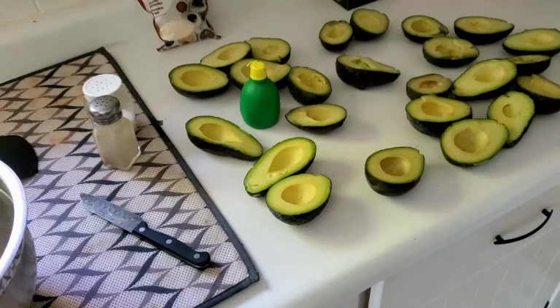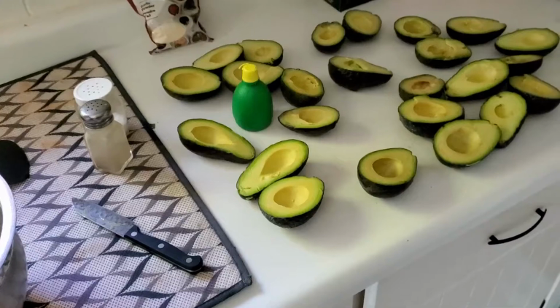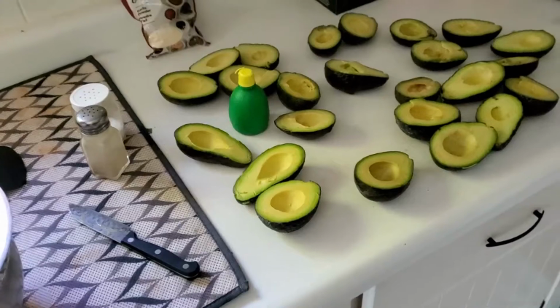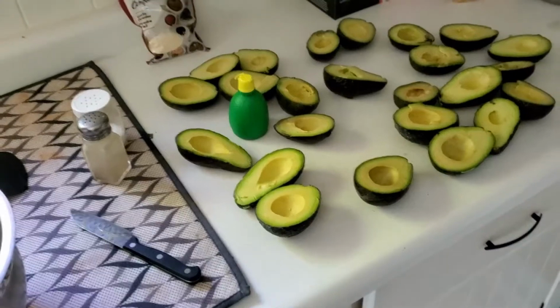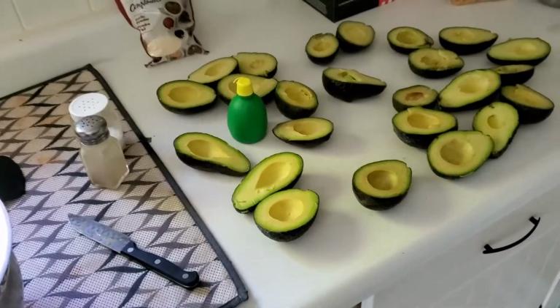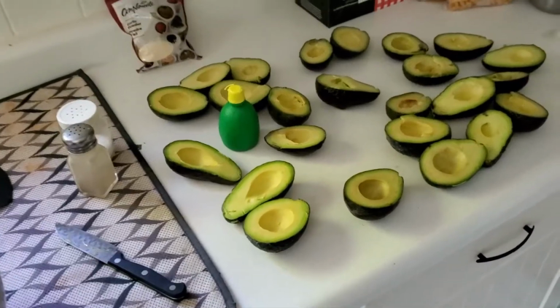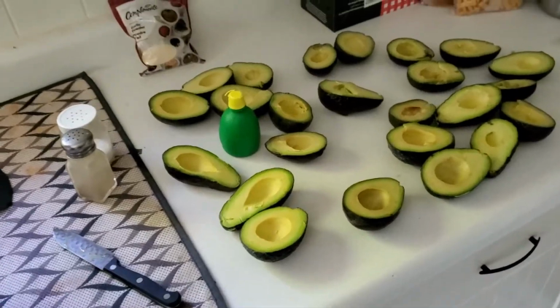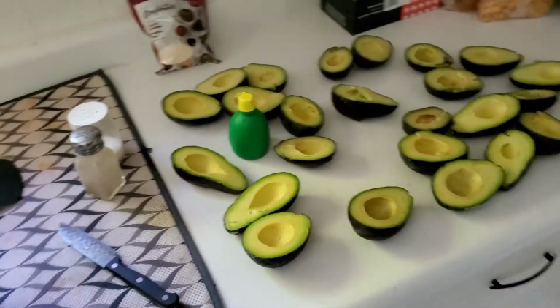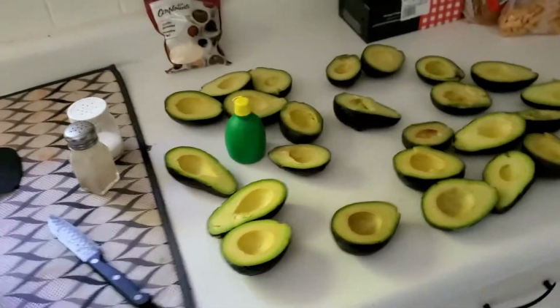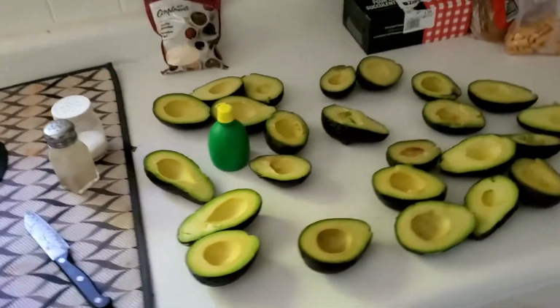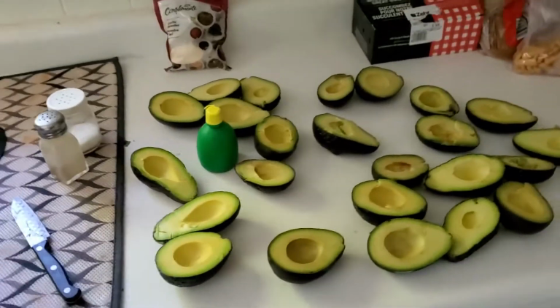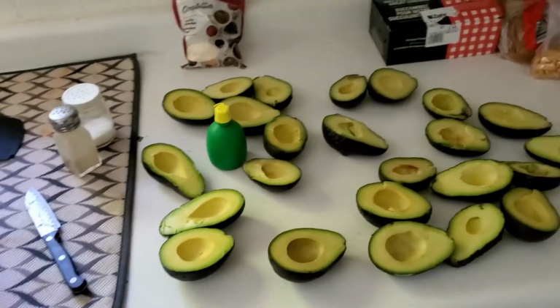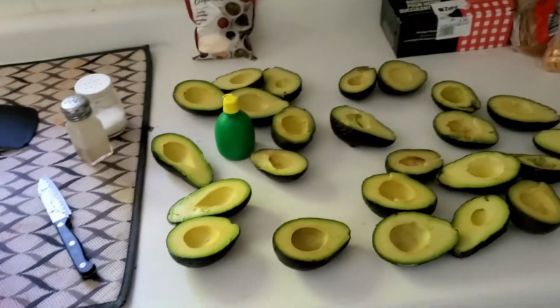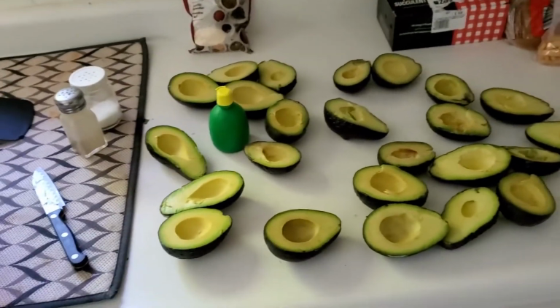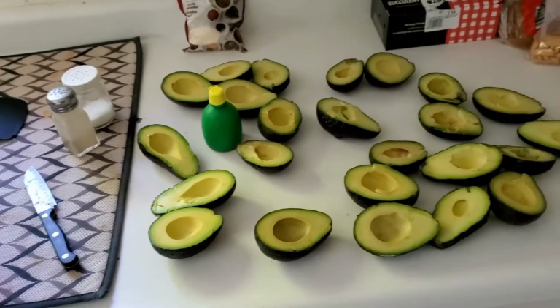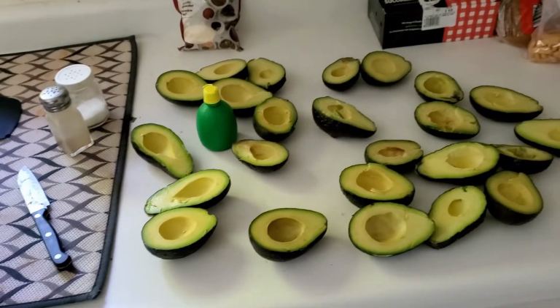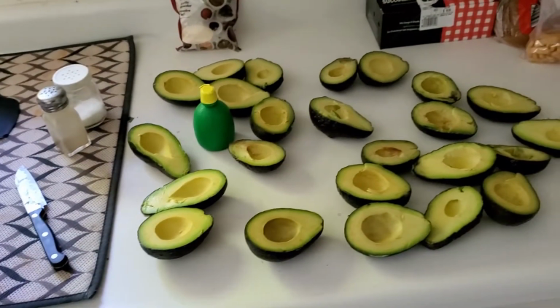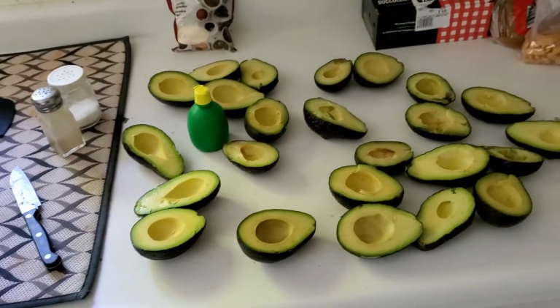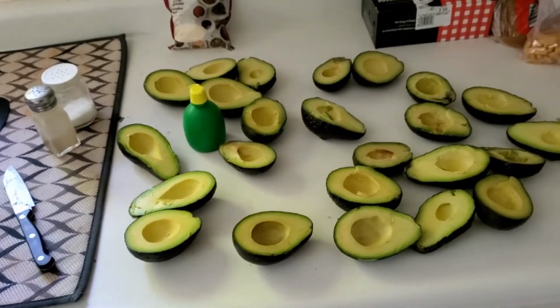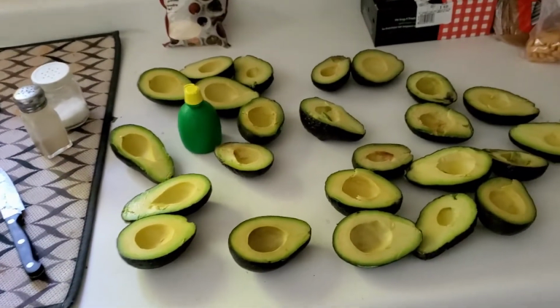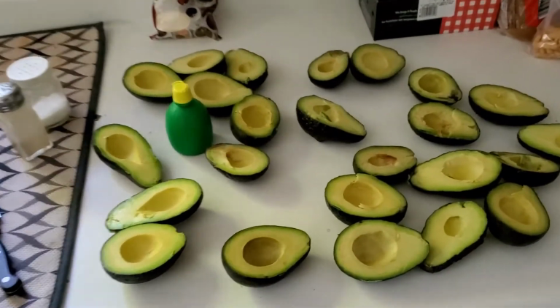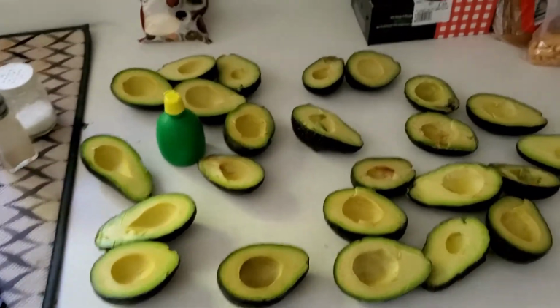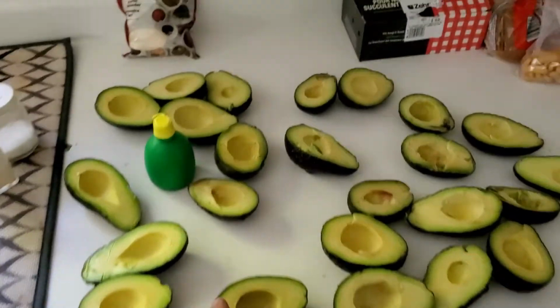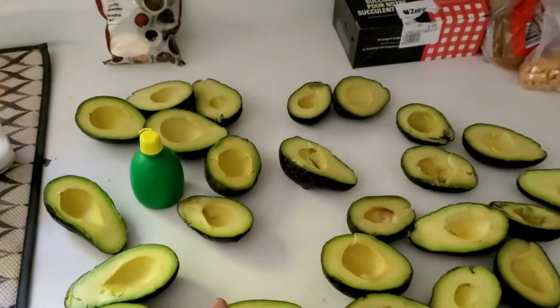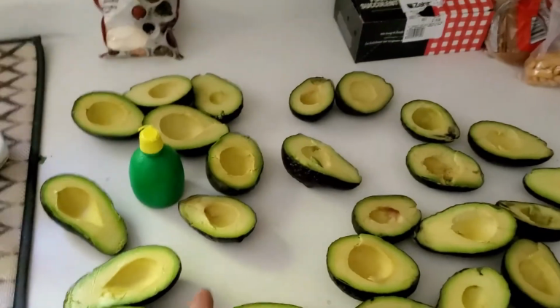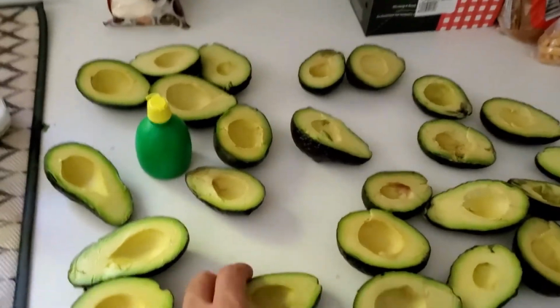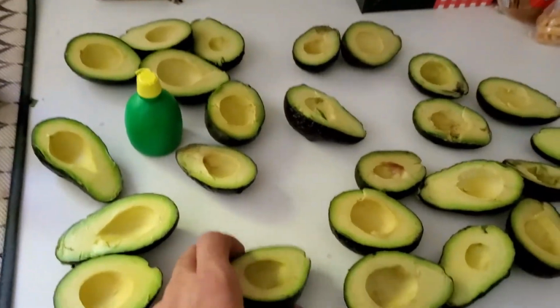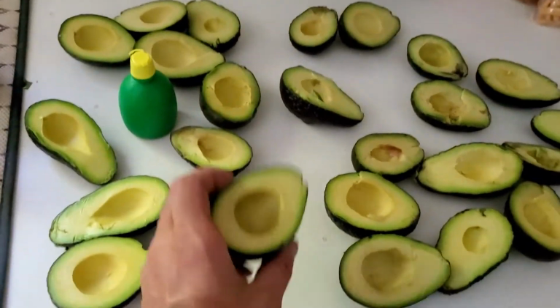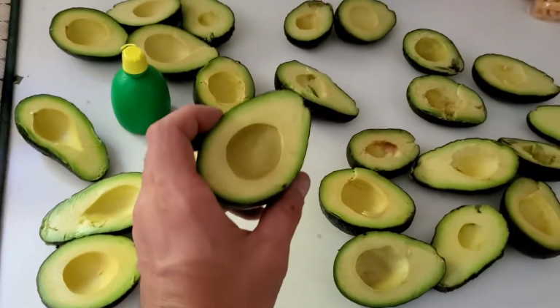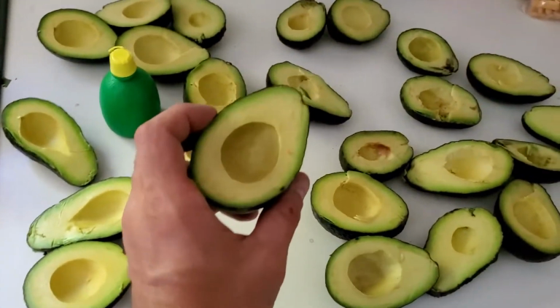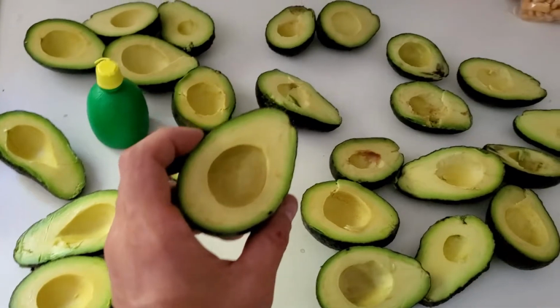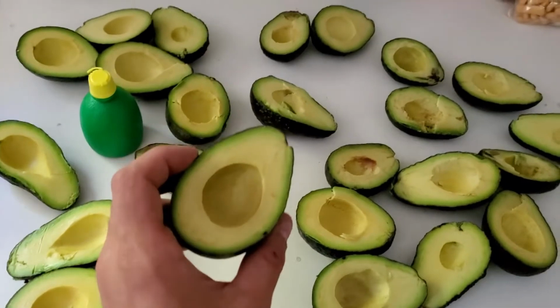Hey guys, welcome to another episode of Anton Builds. Today we're gonna be making some guacamole.